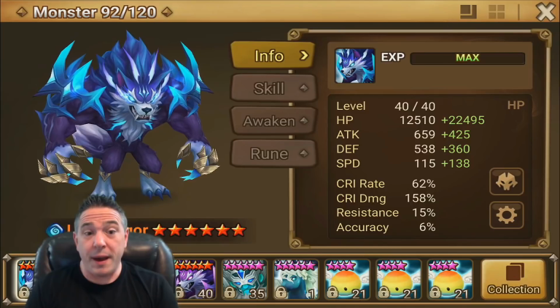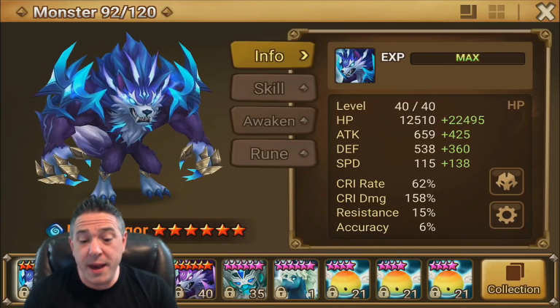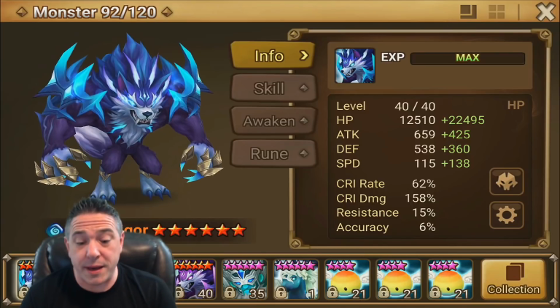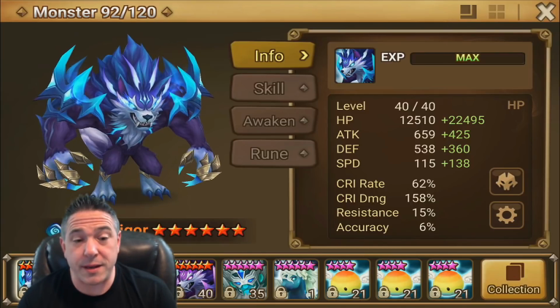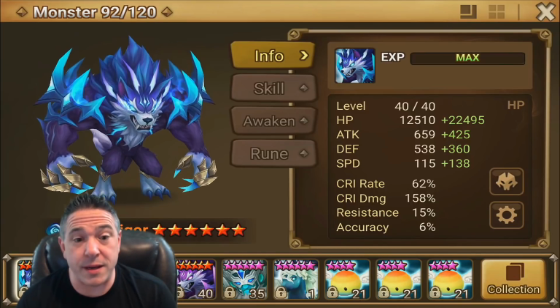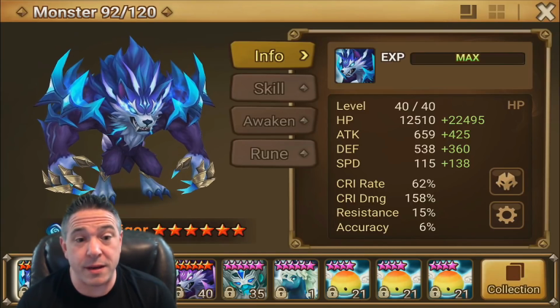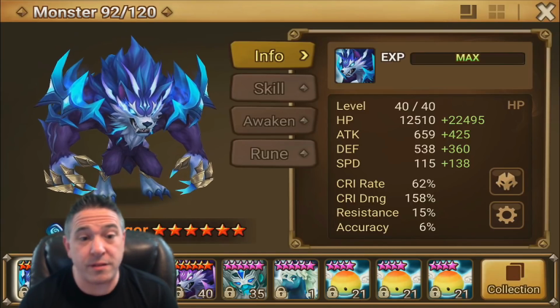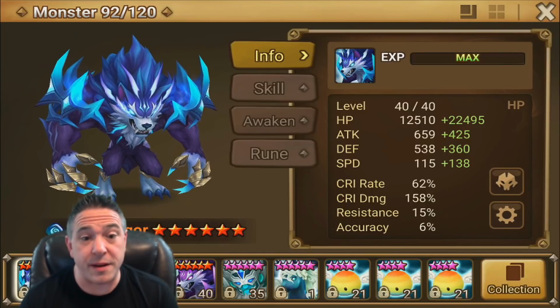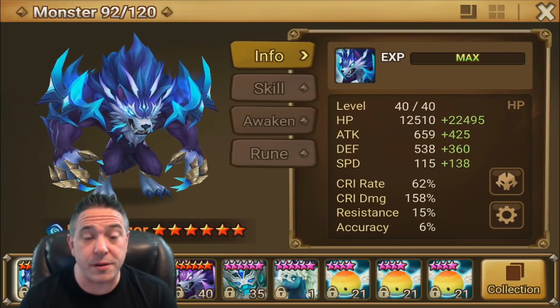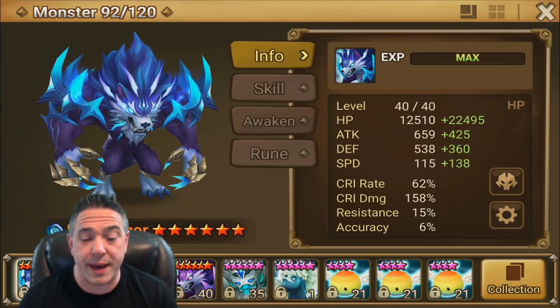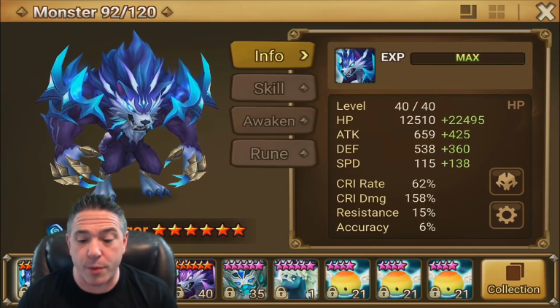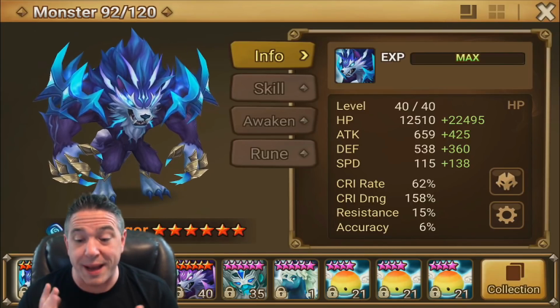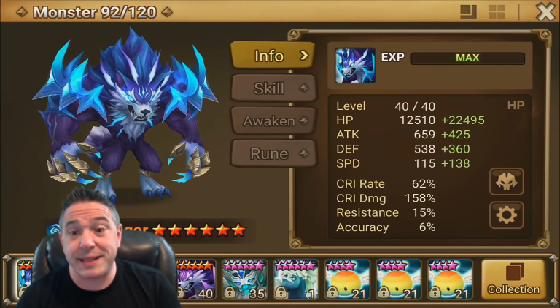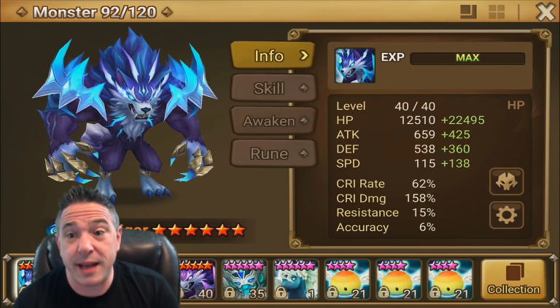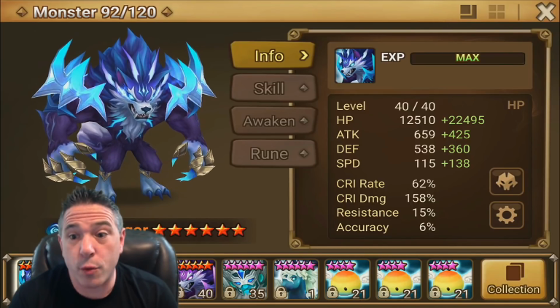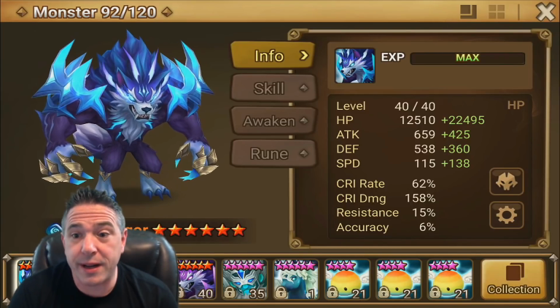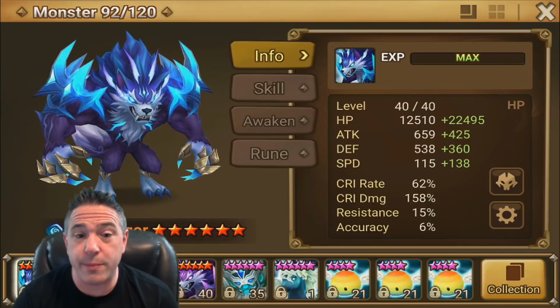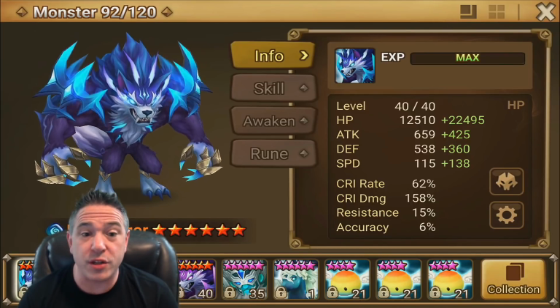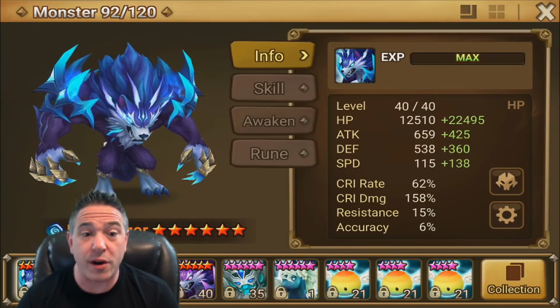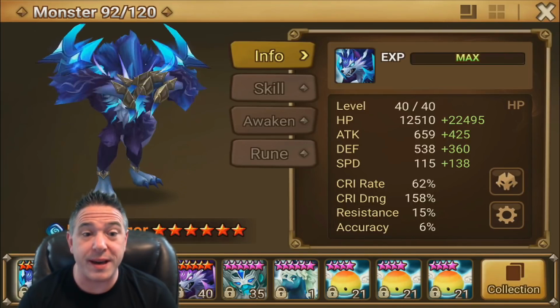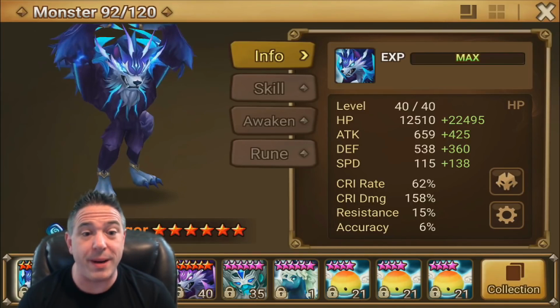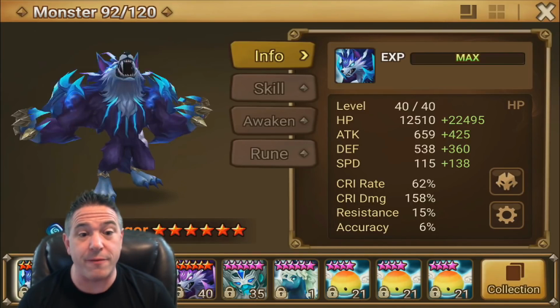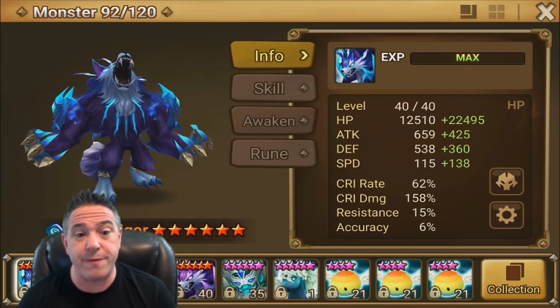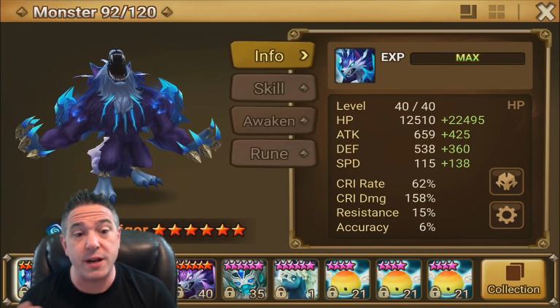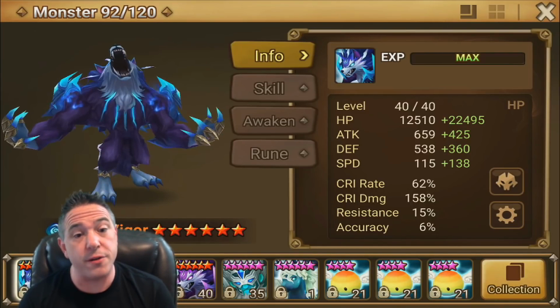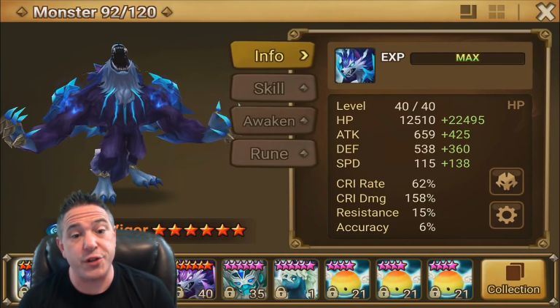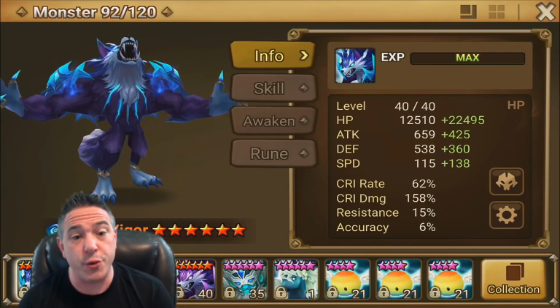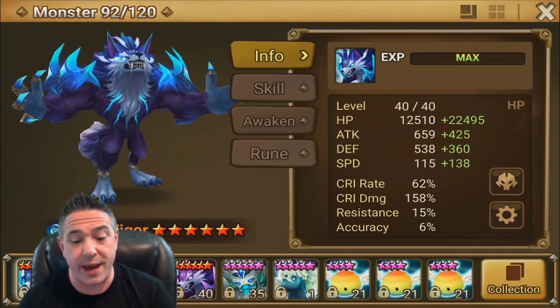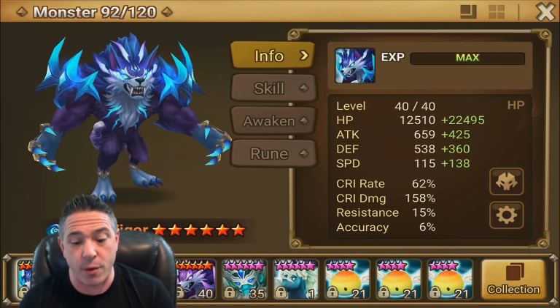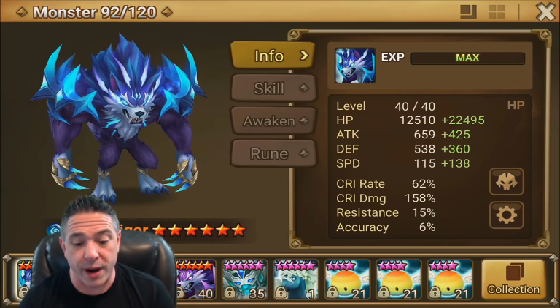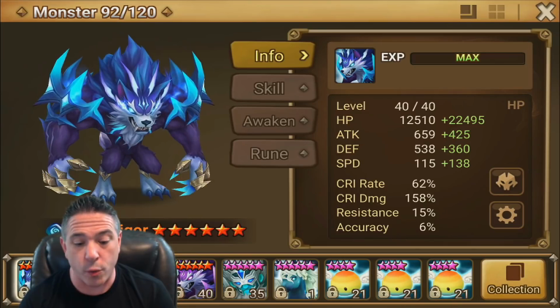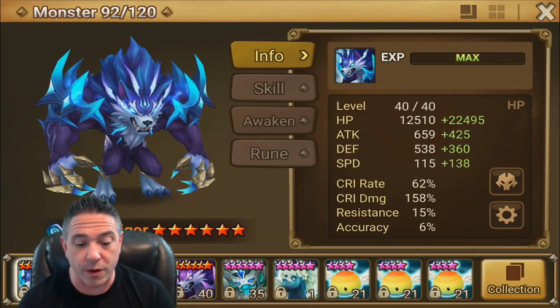Hey, it is Xenio Gamer, and today we're going to be talking about Vigor, the 2A Werewolf.